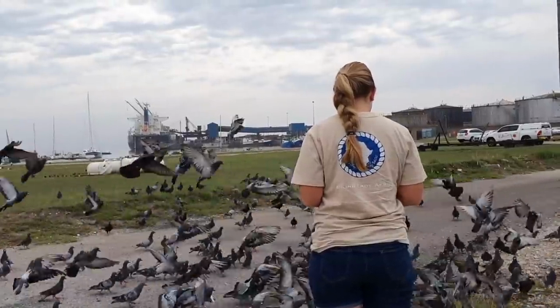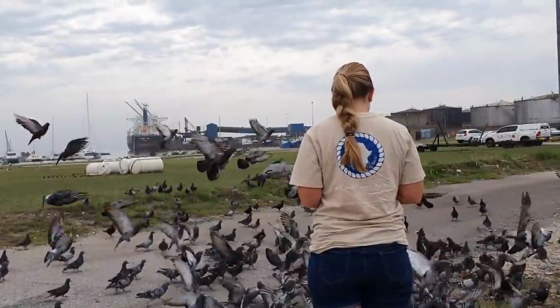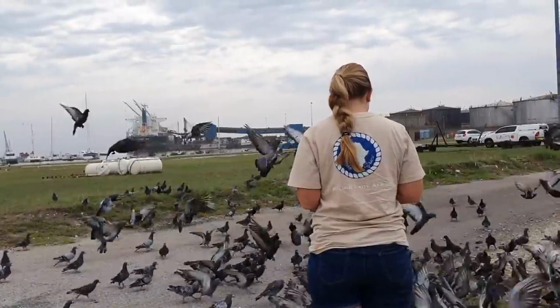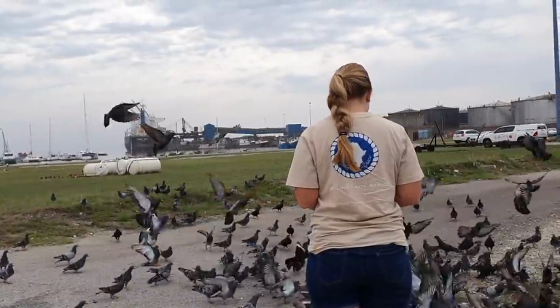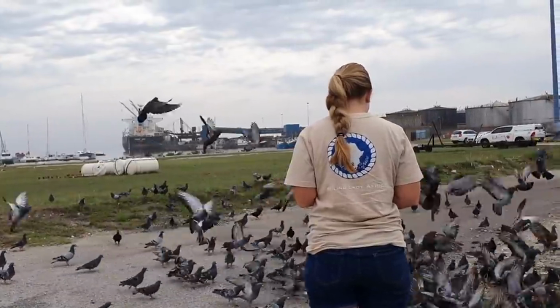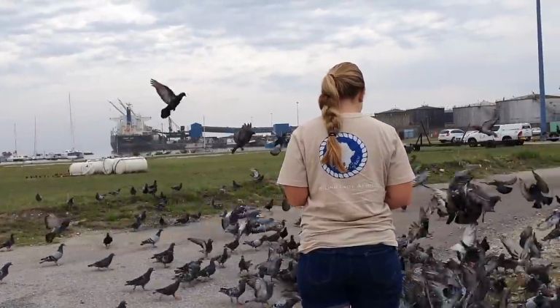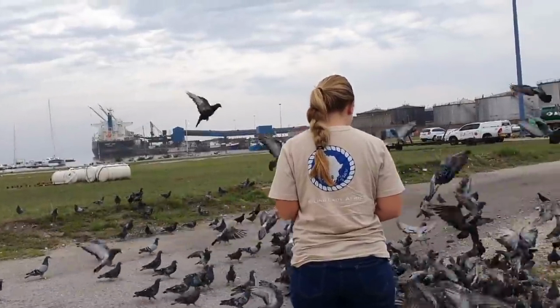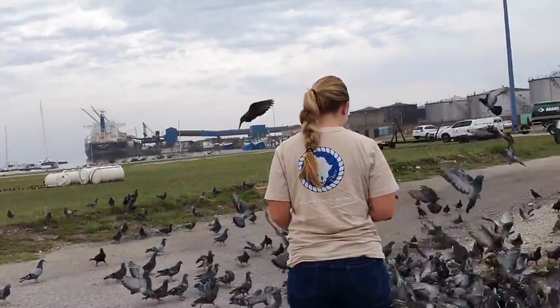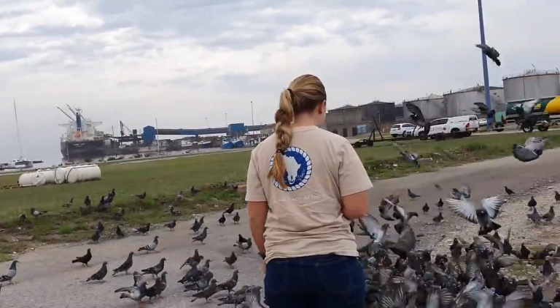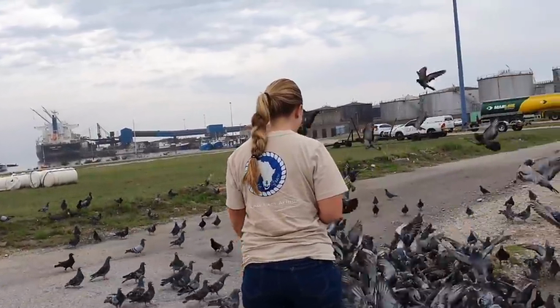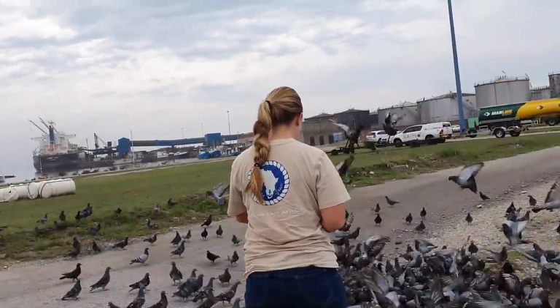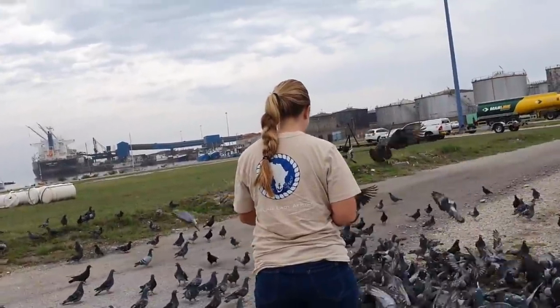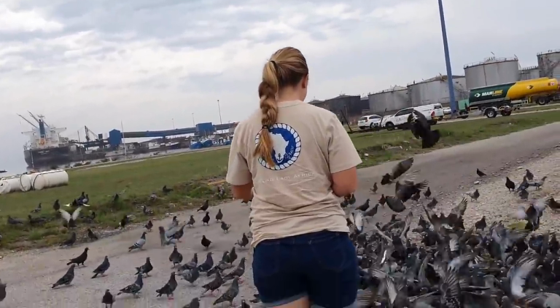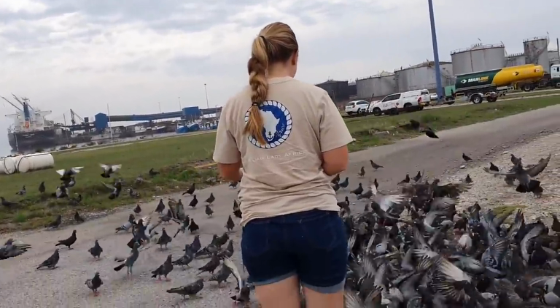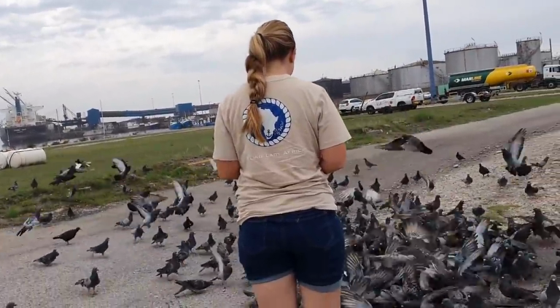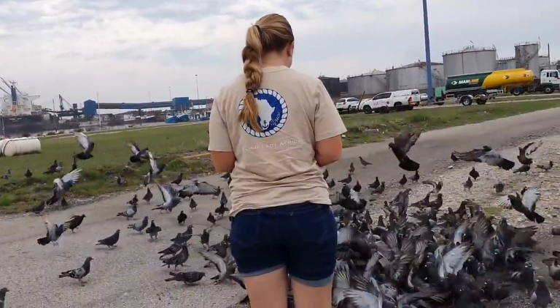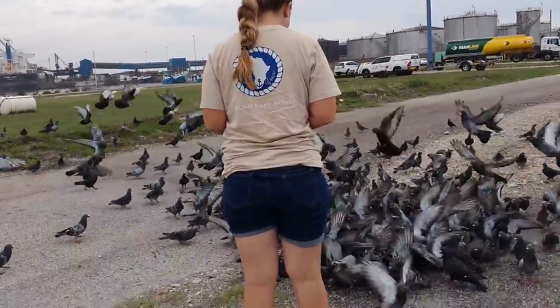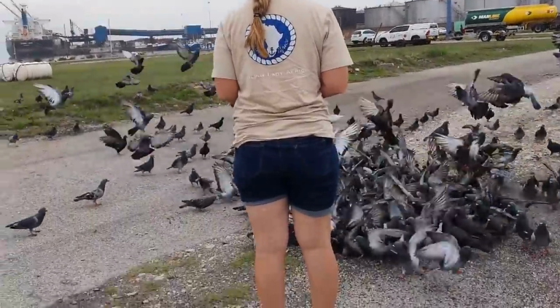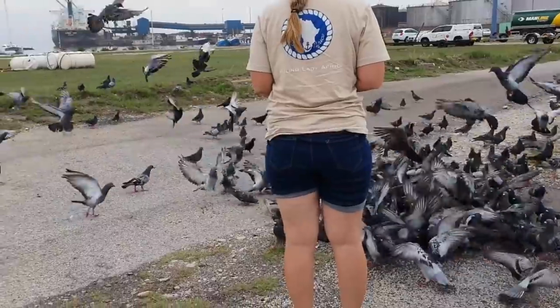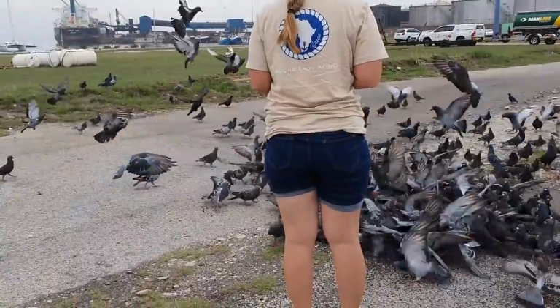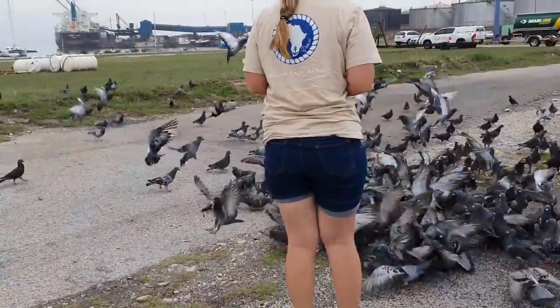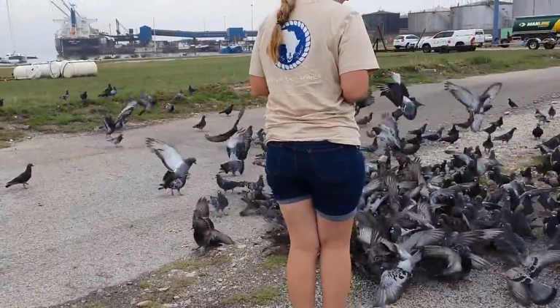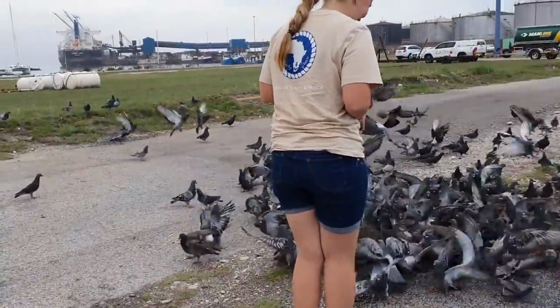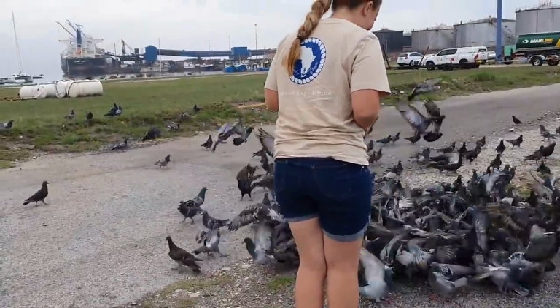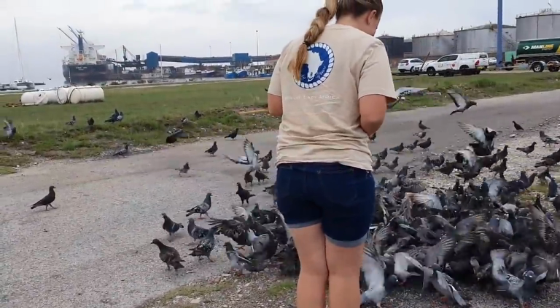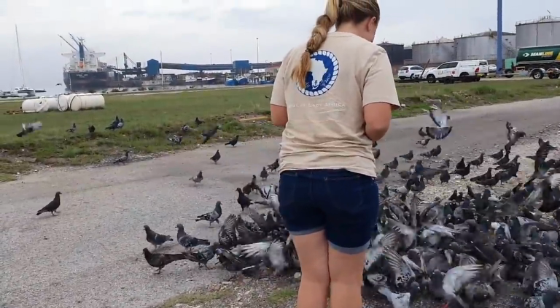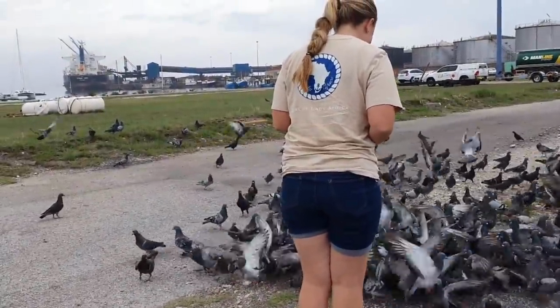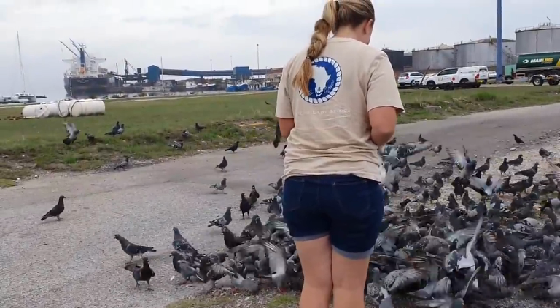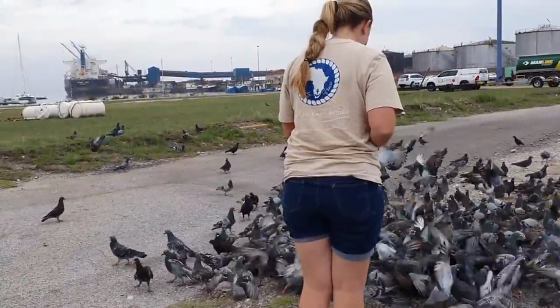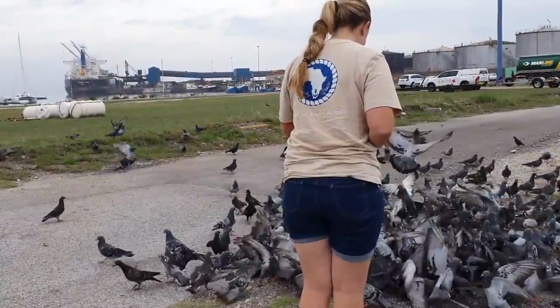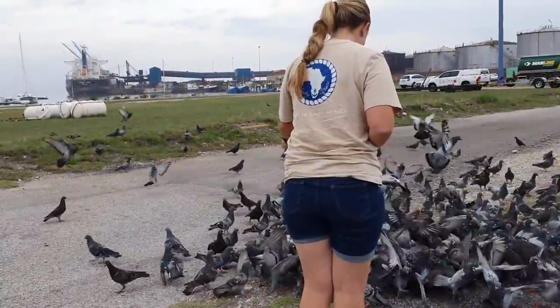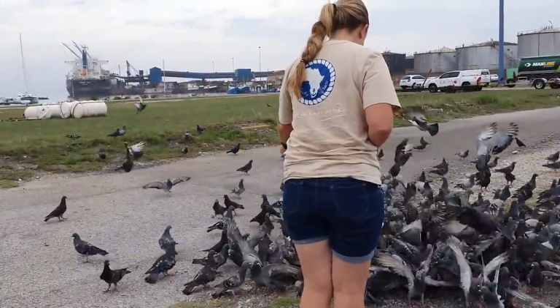Simone started a chain reaction. That's a lot of pigeons.